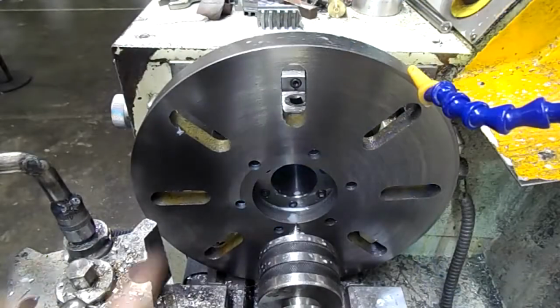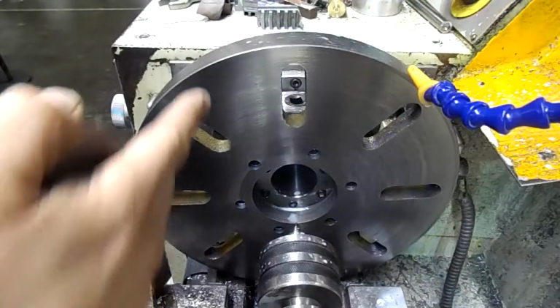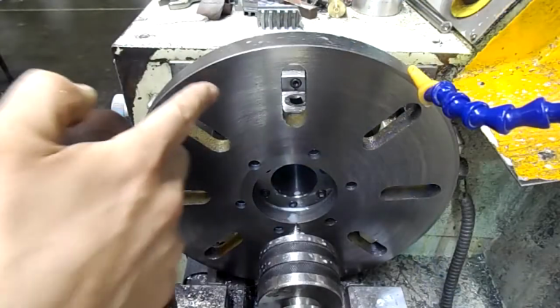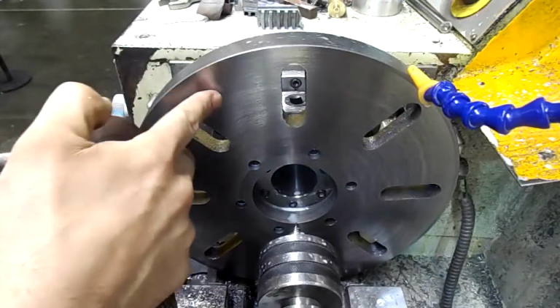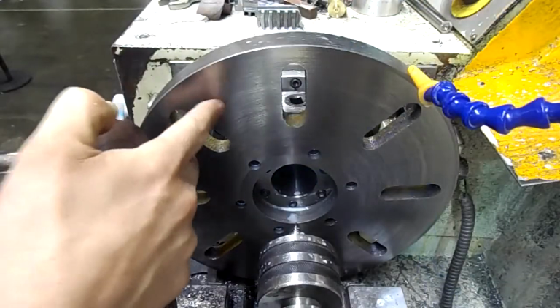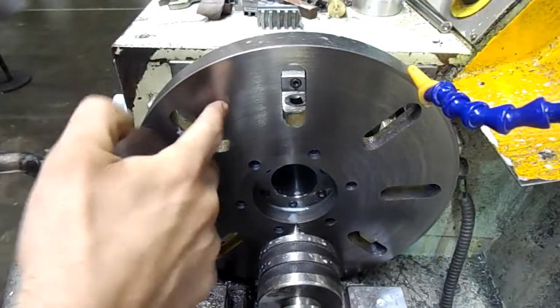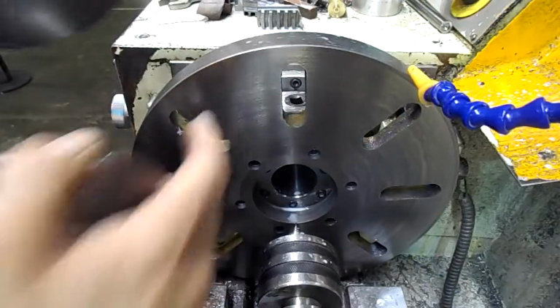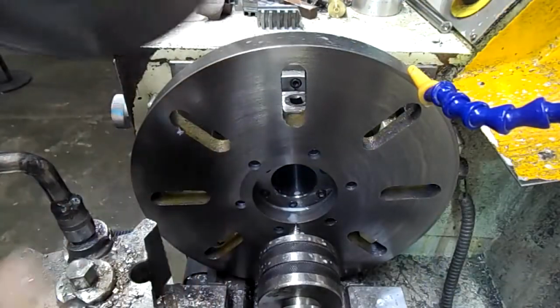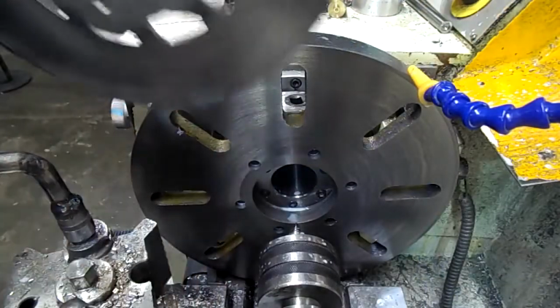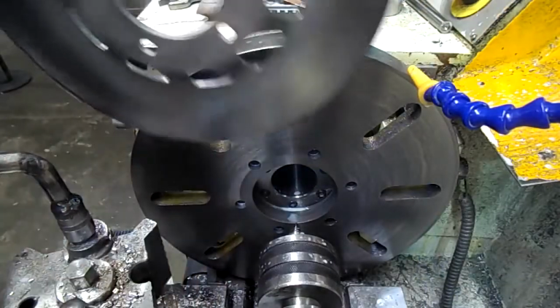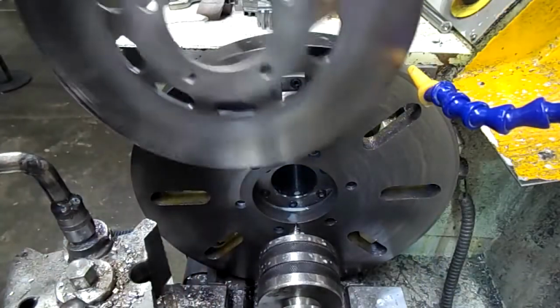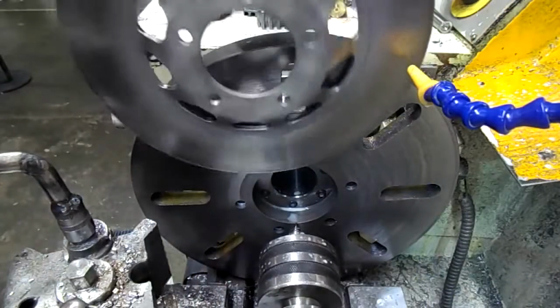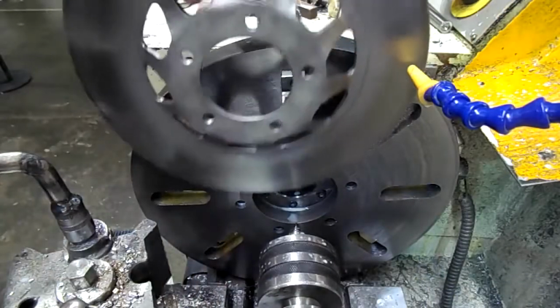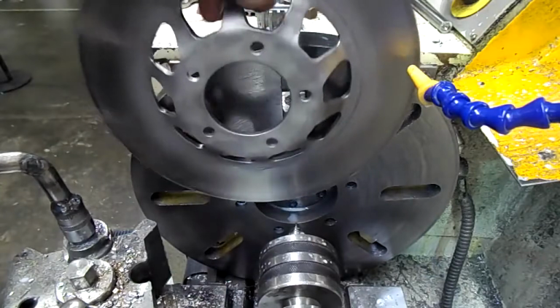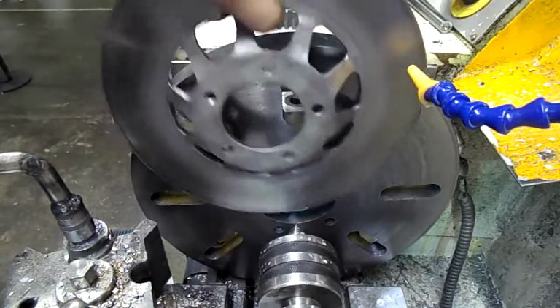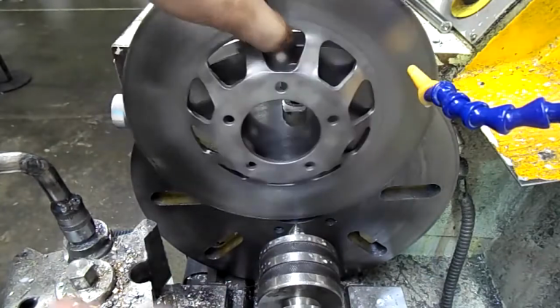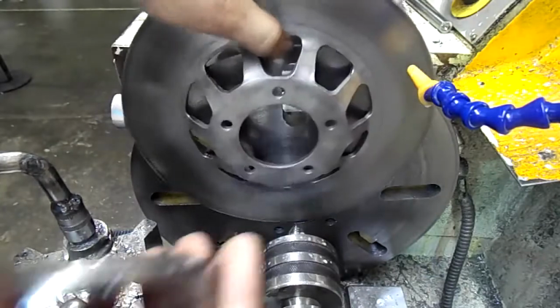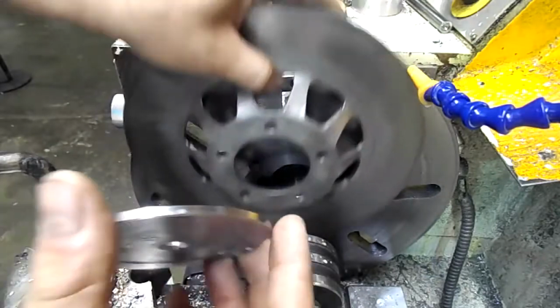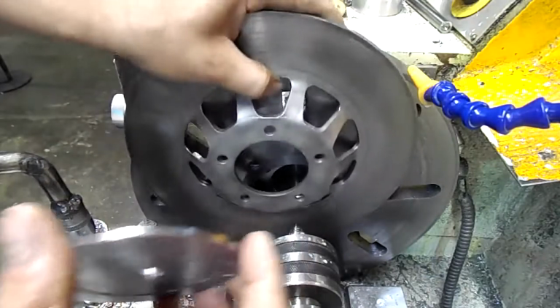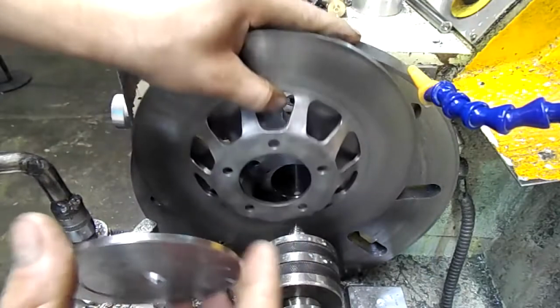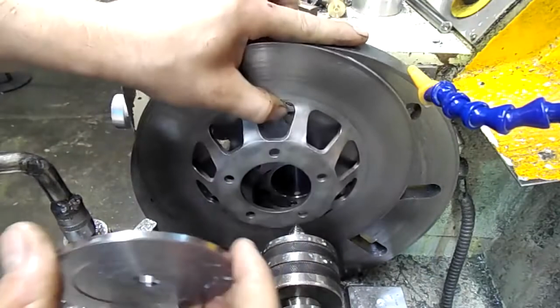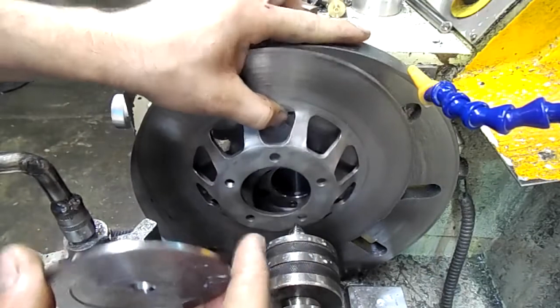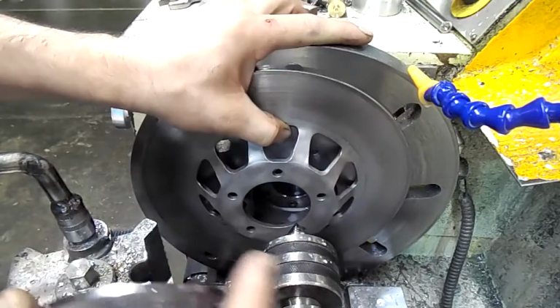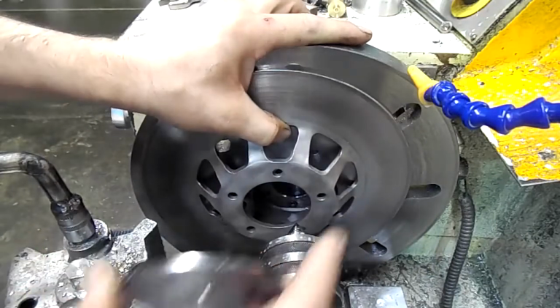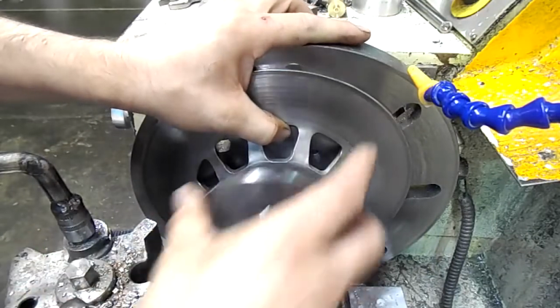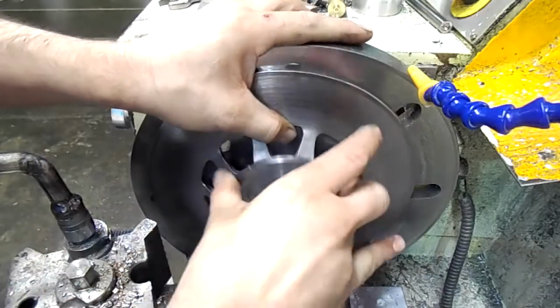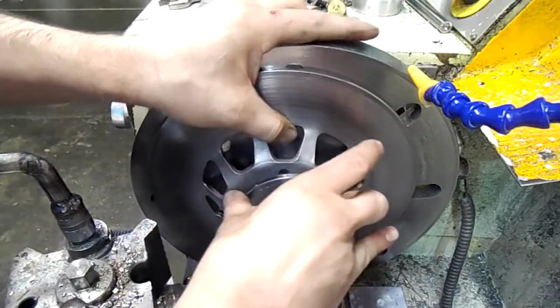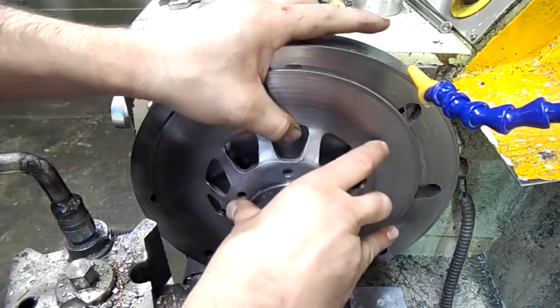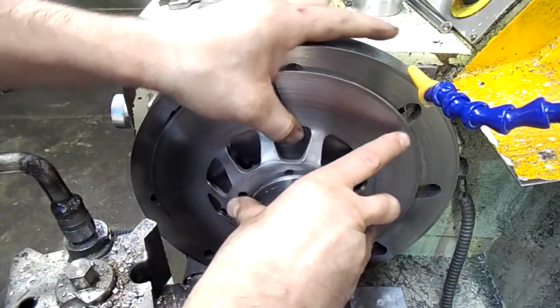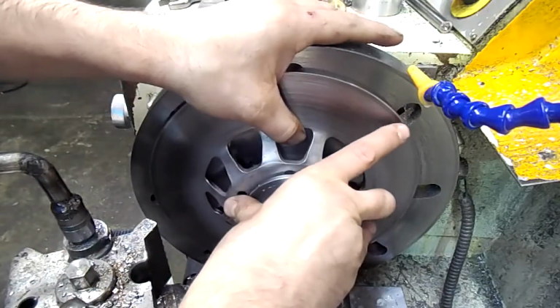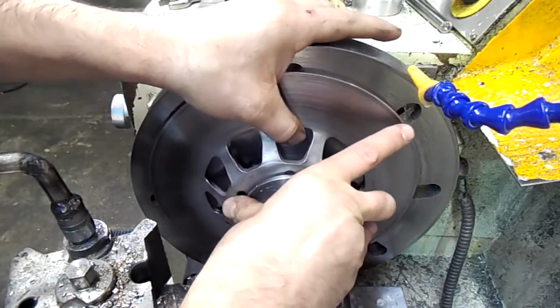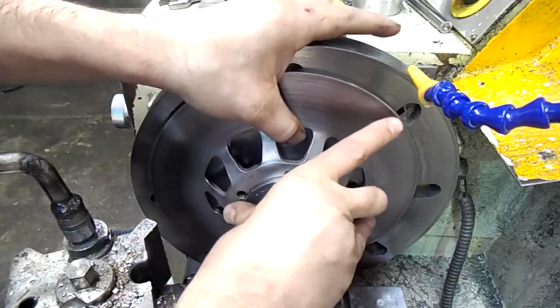I've just faced this faceplate, now I'm going to mount the disc the other way around to turn the other face.